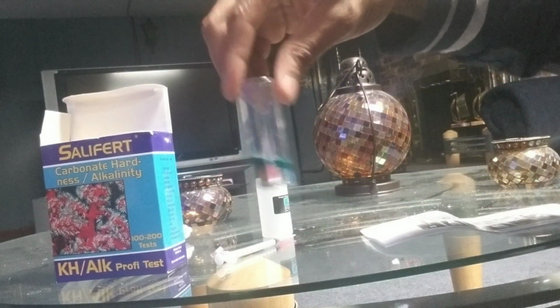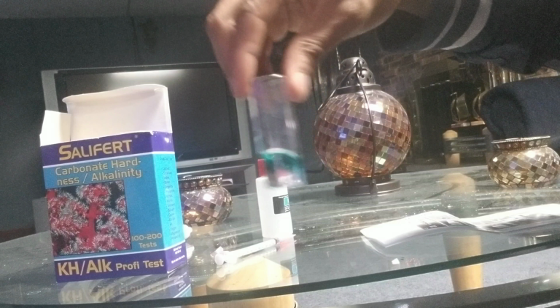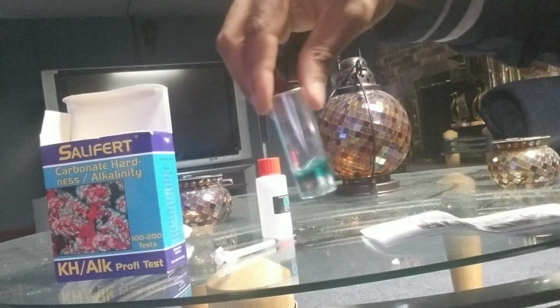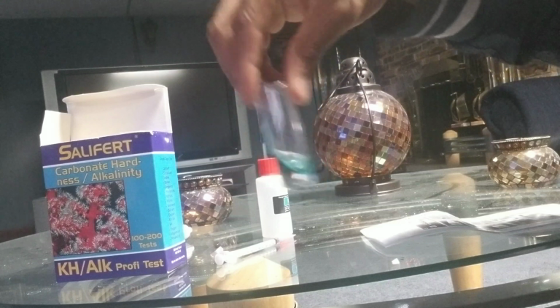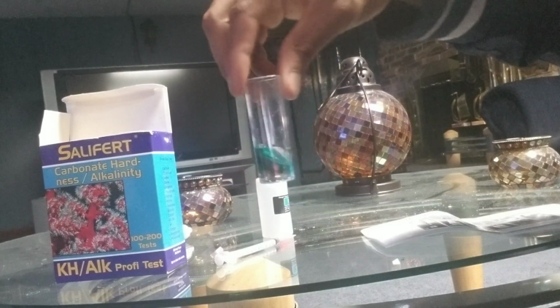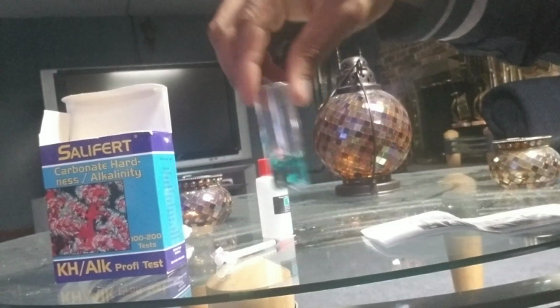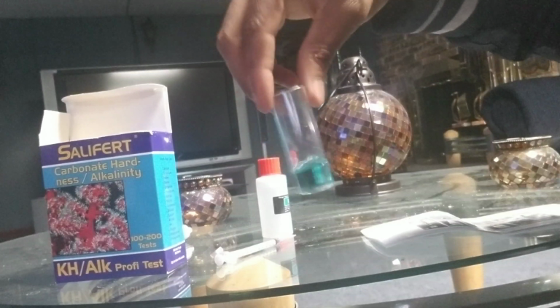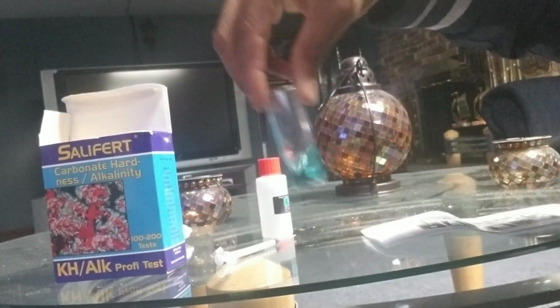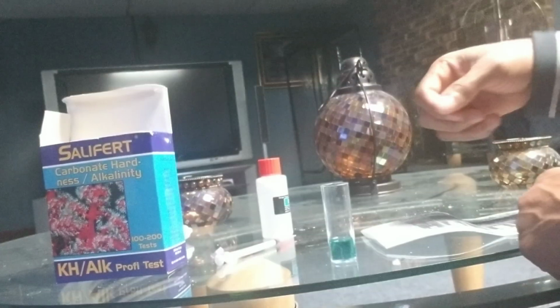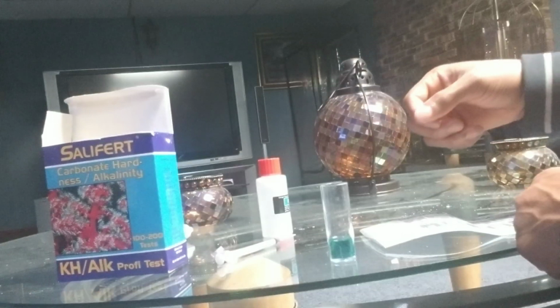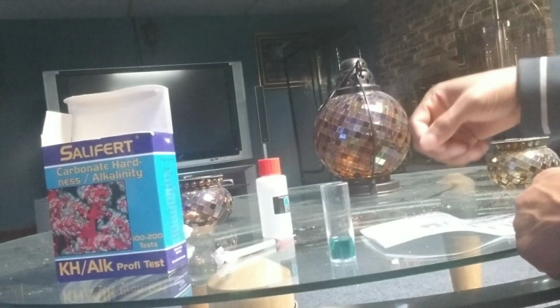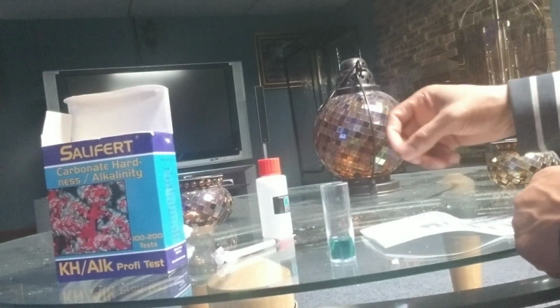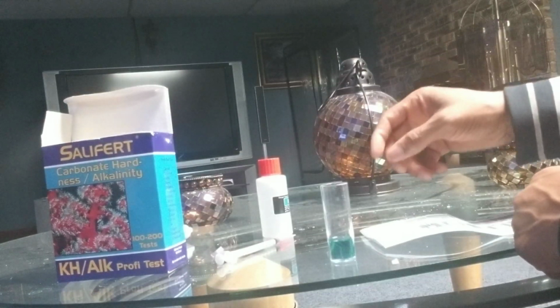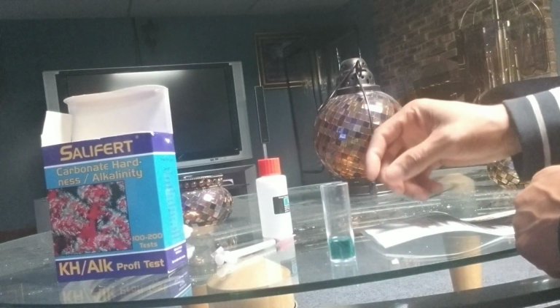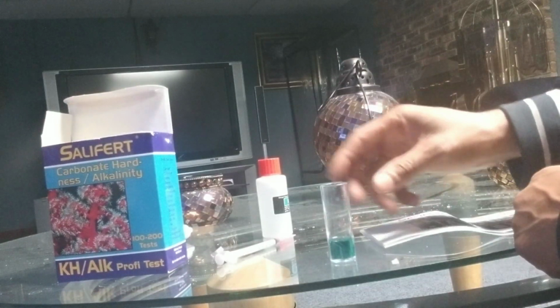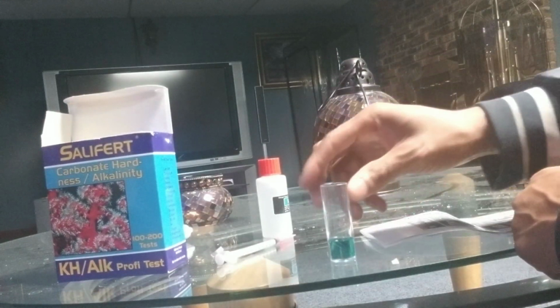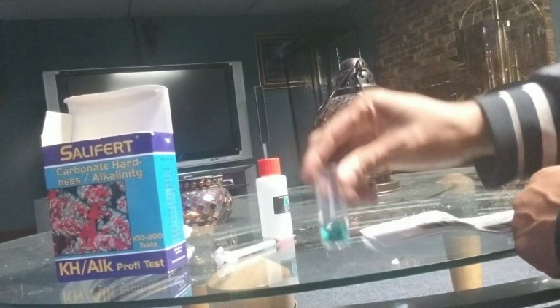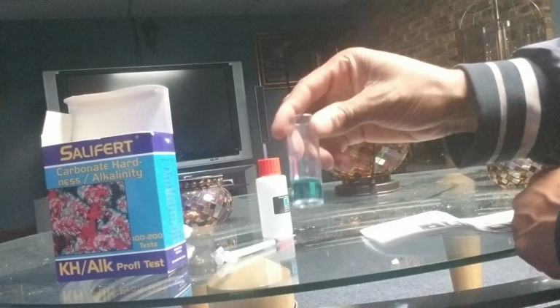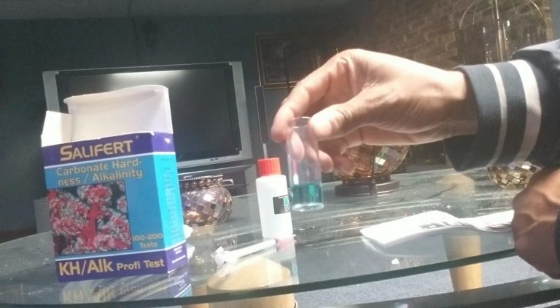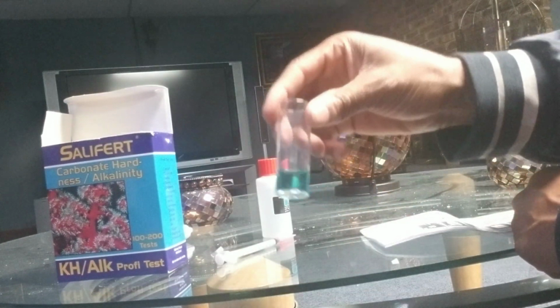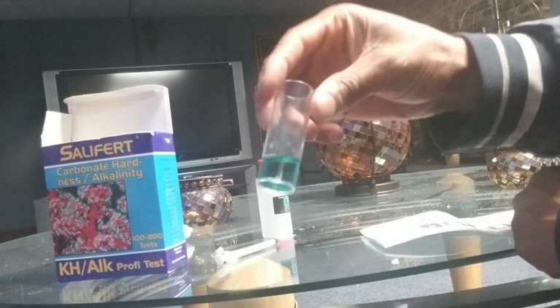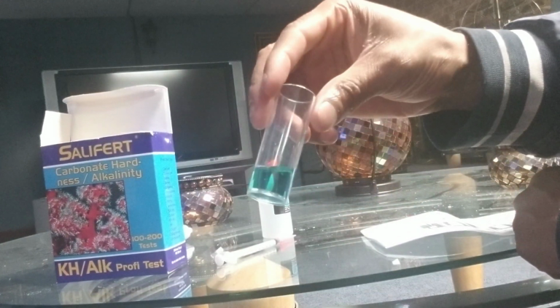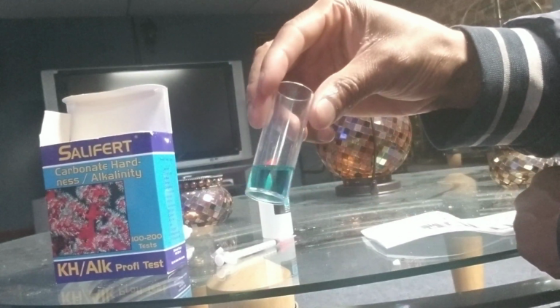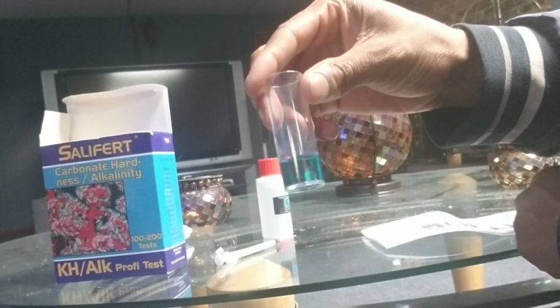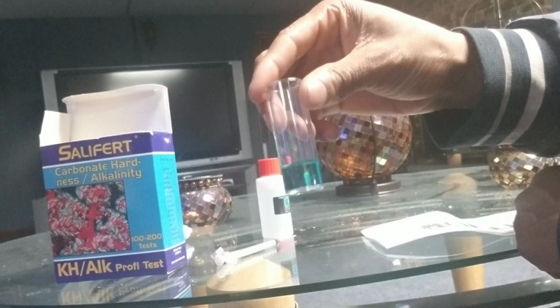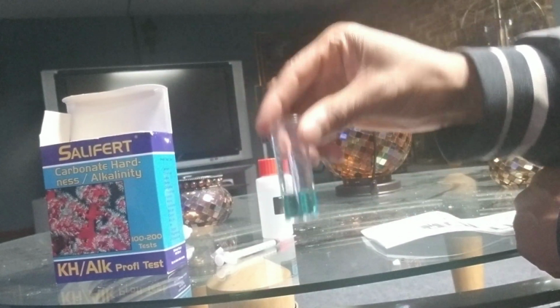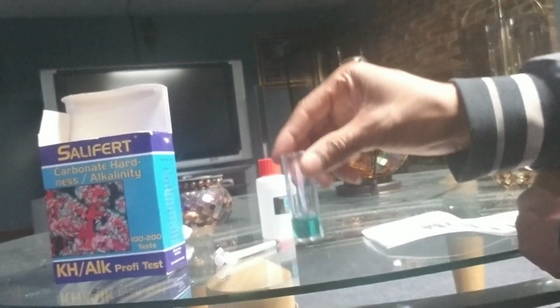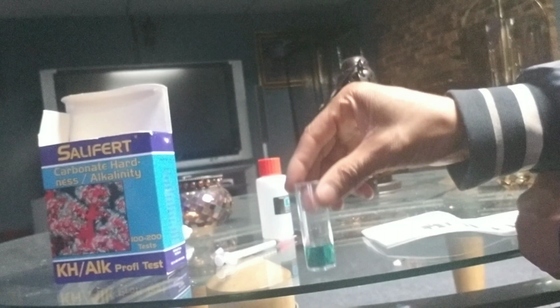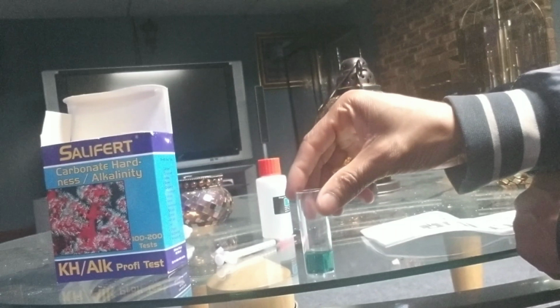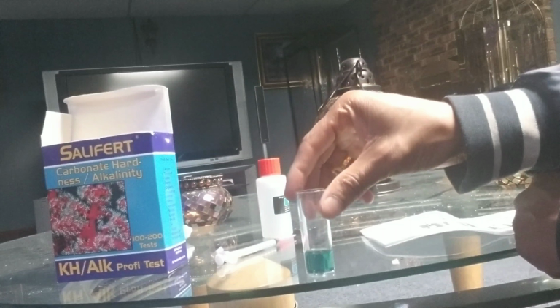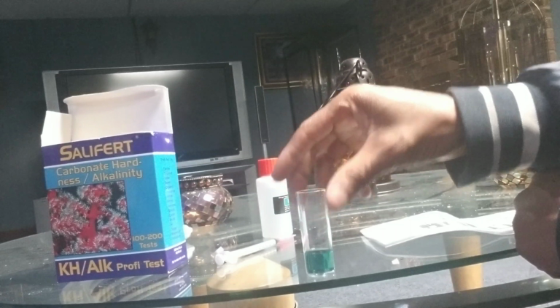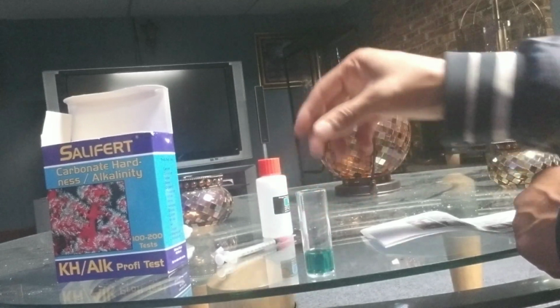After the four drops, you want to swirl the vial for five seconds.